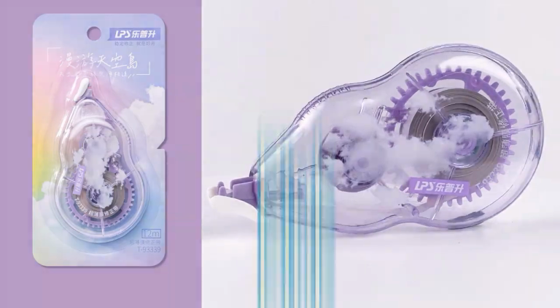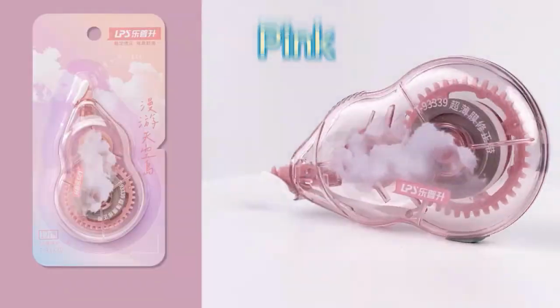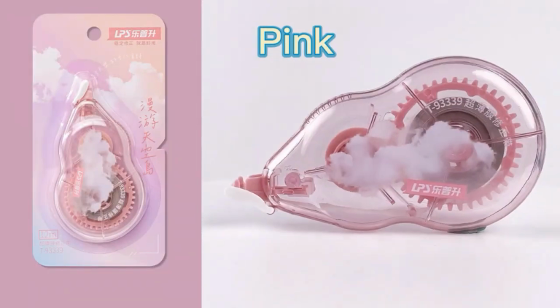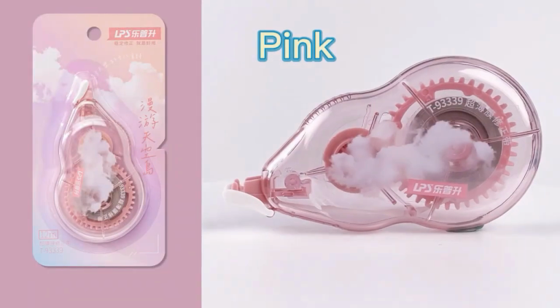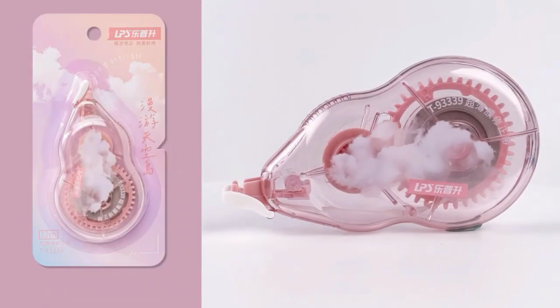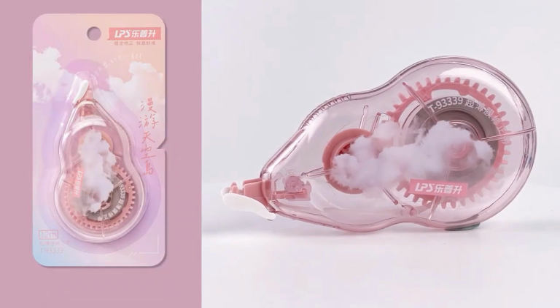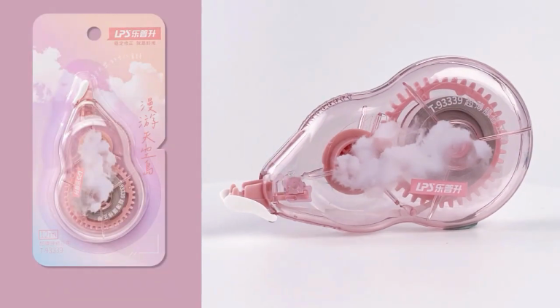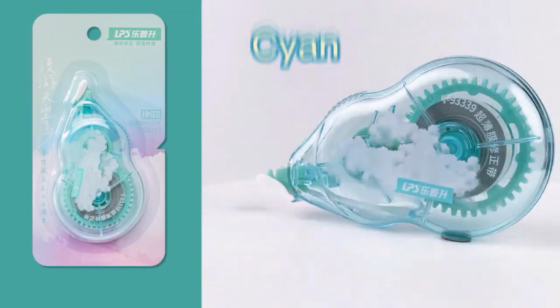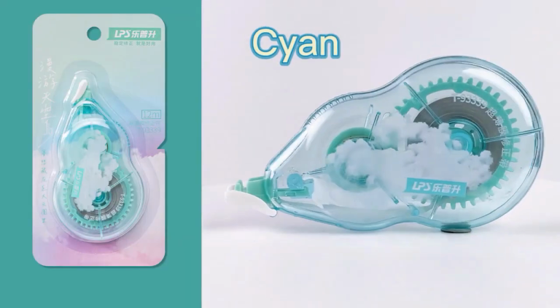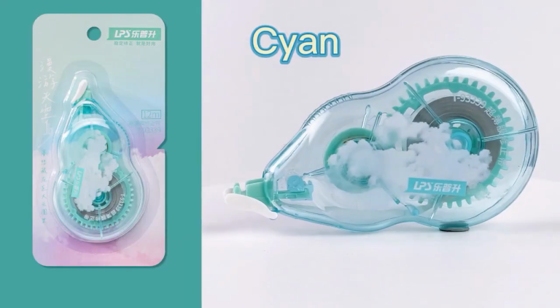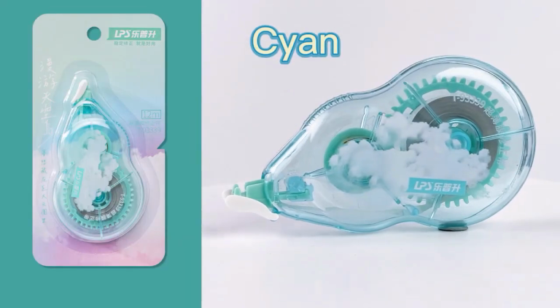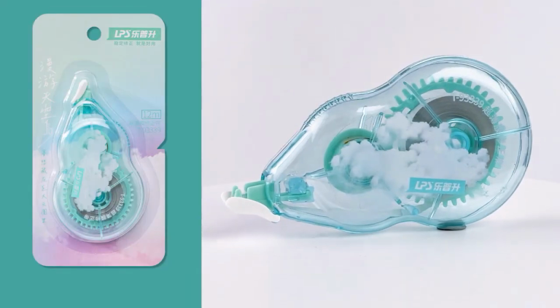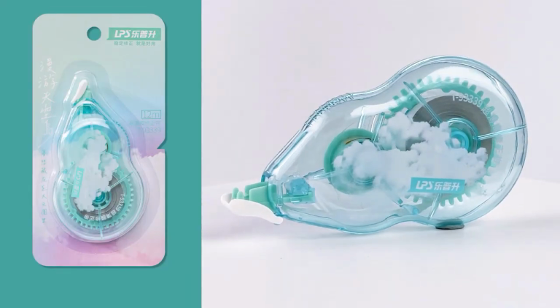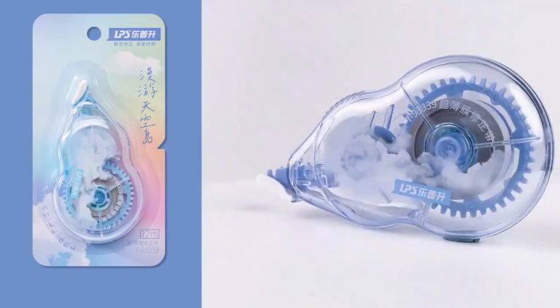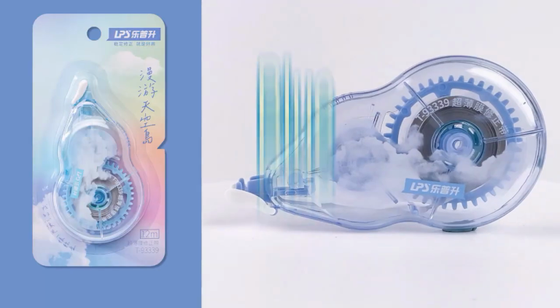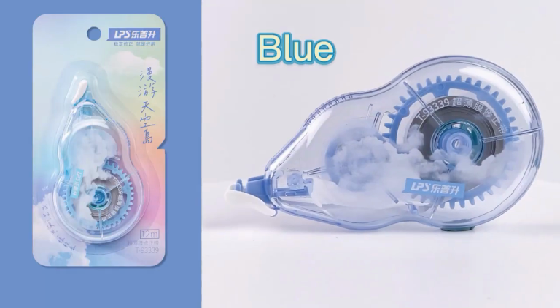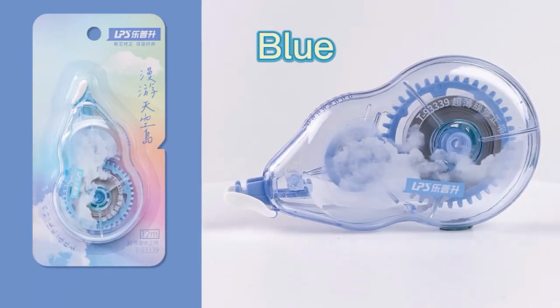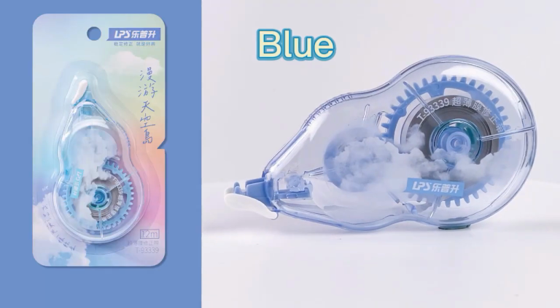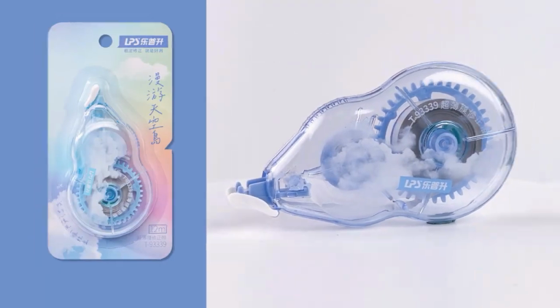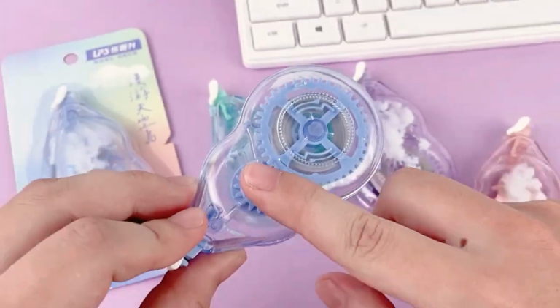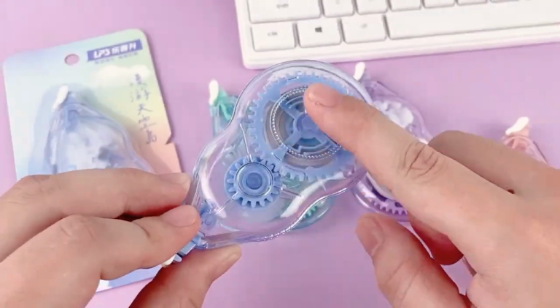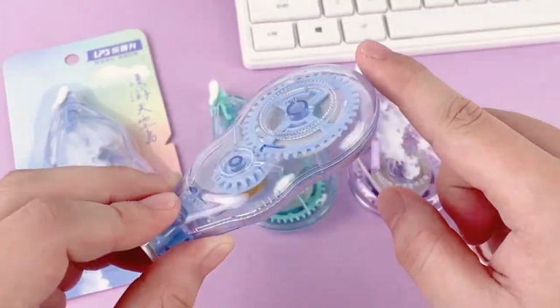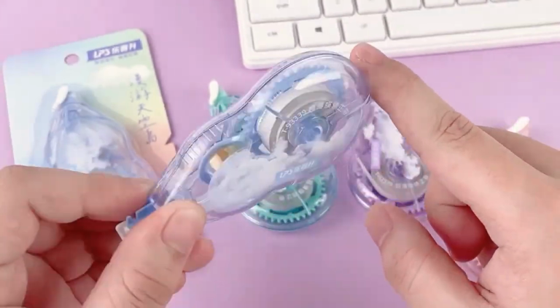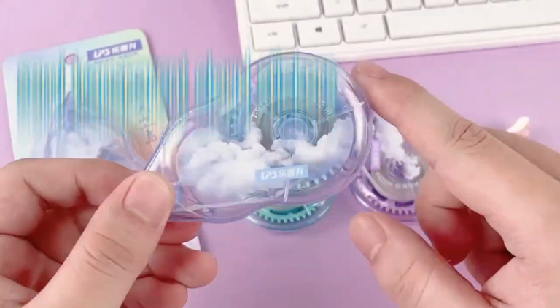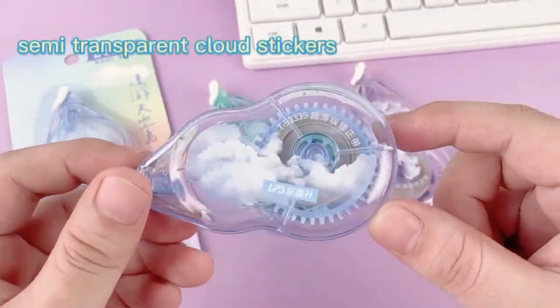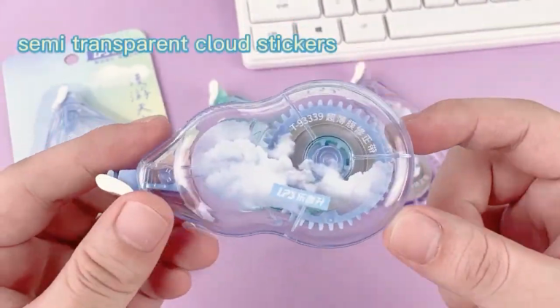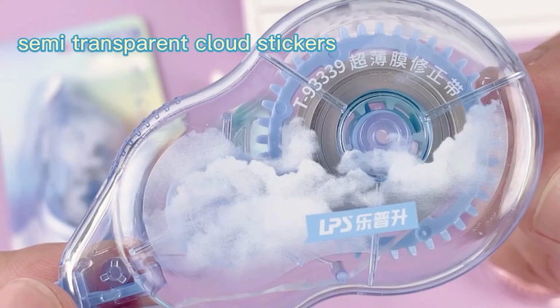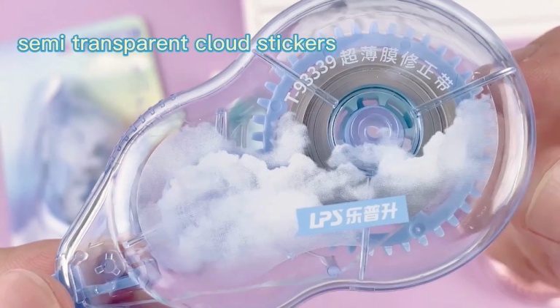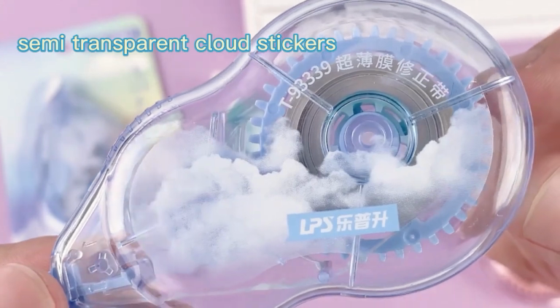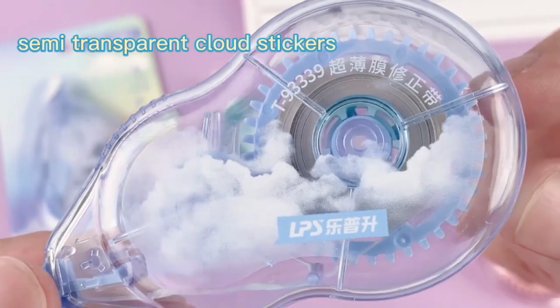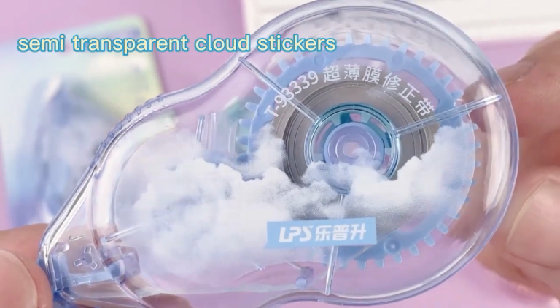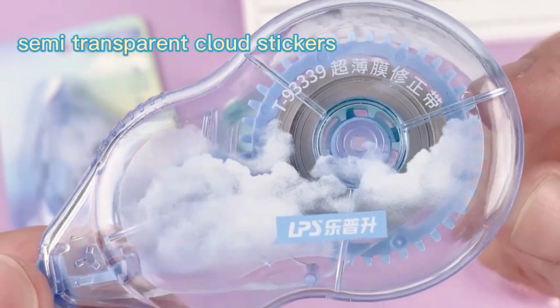Nice colors: purple, pink, cyan, blue. Transparent shell with semi-transparent cloud stickers.